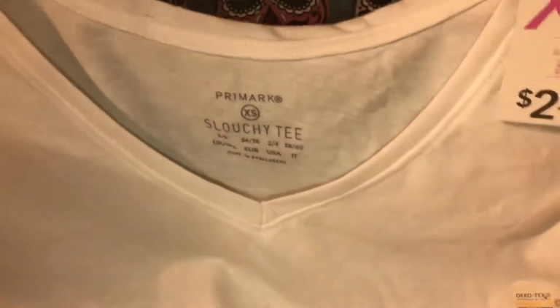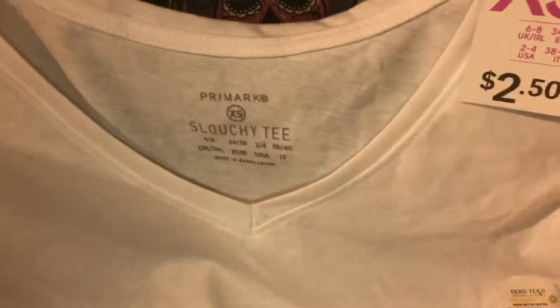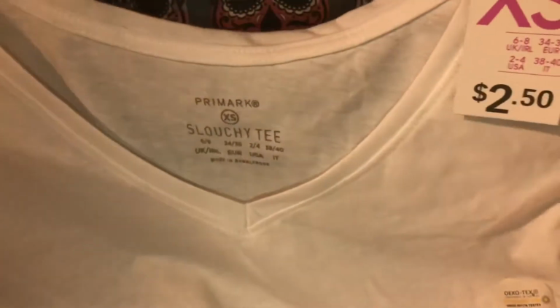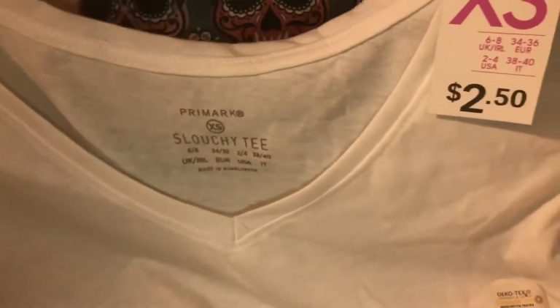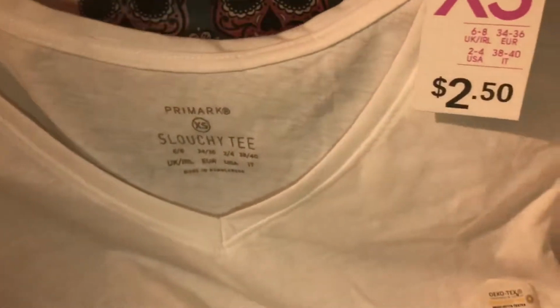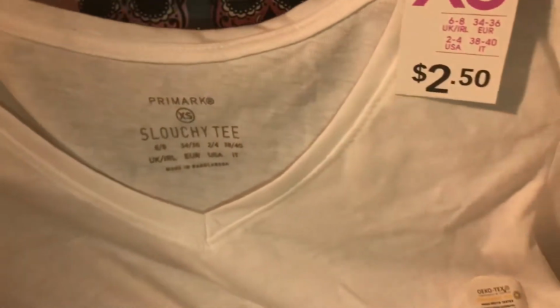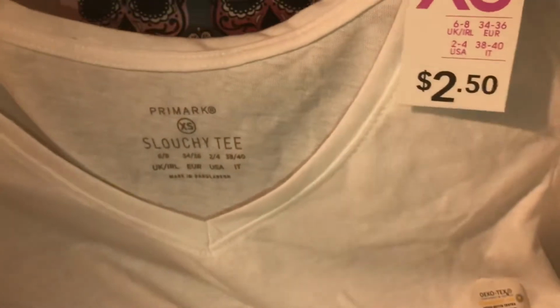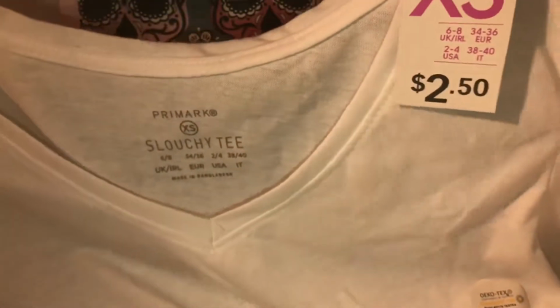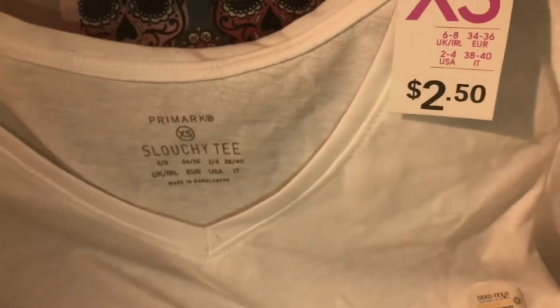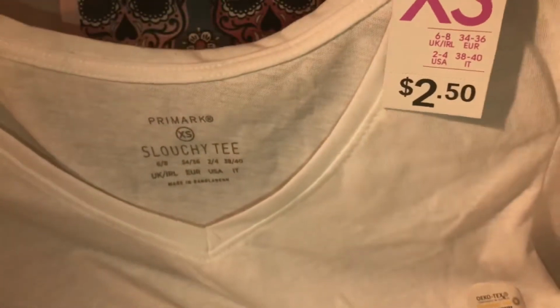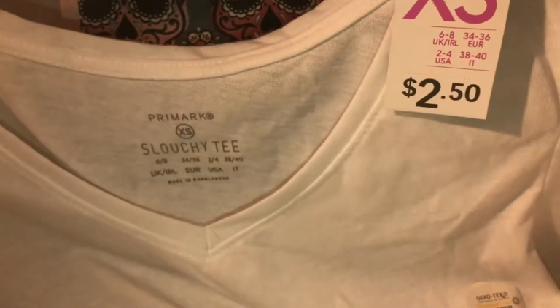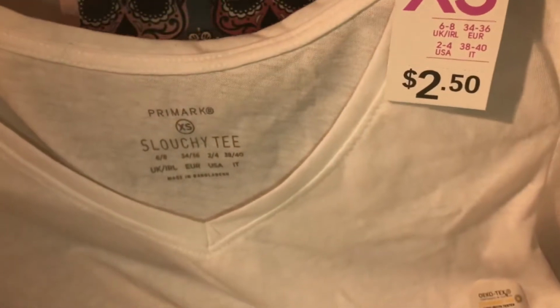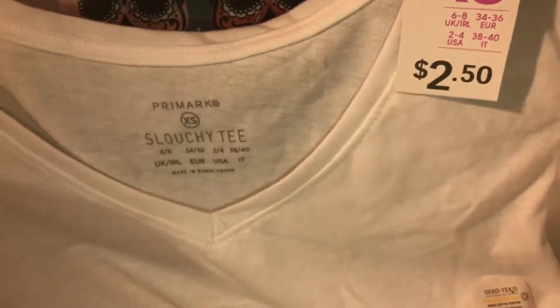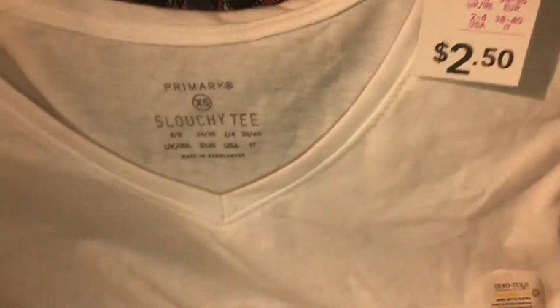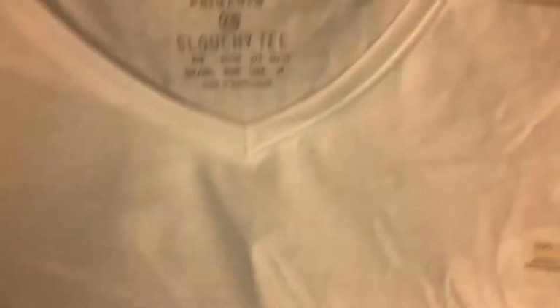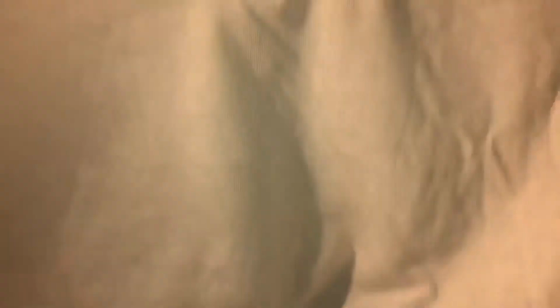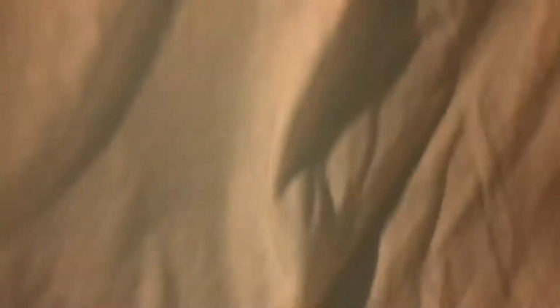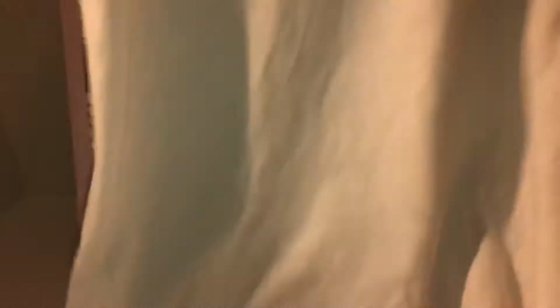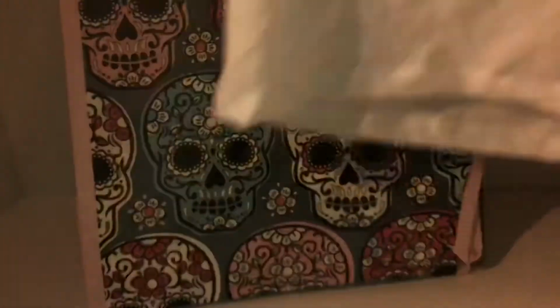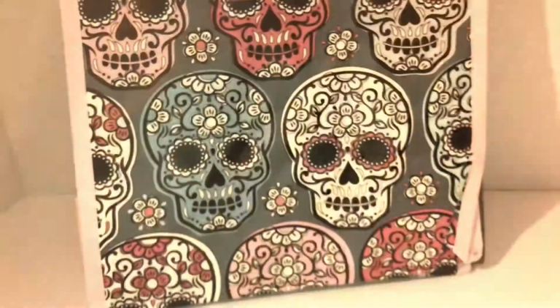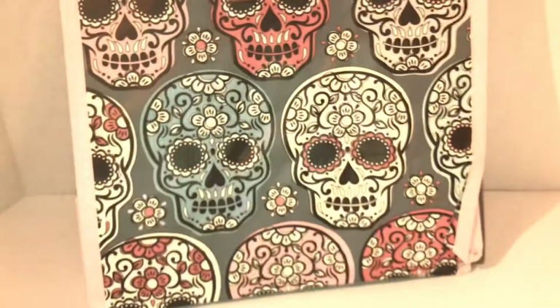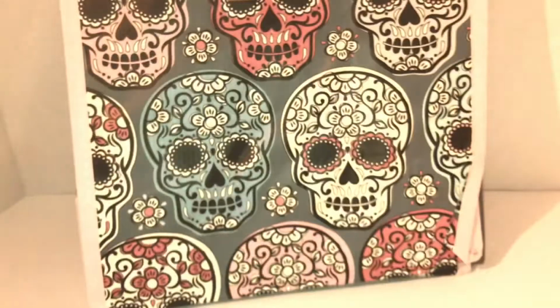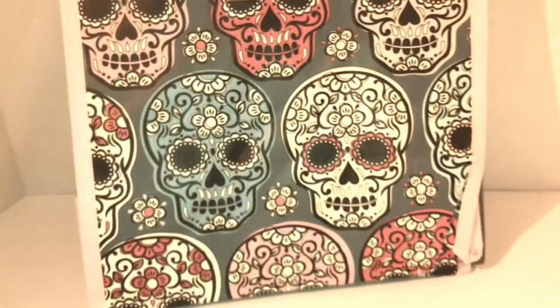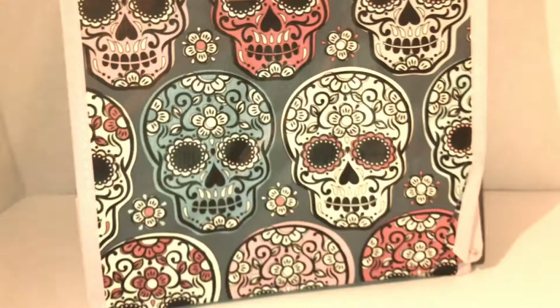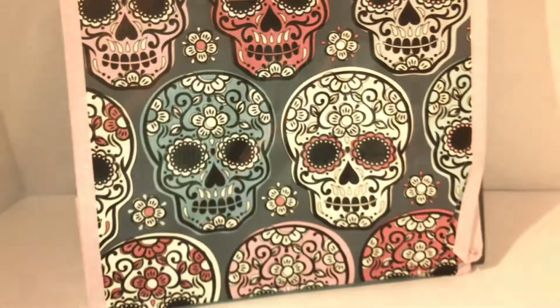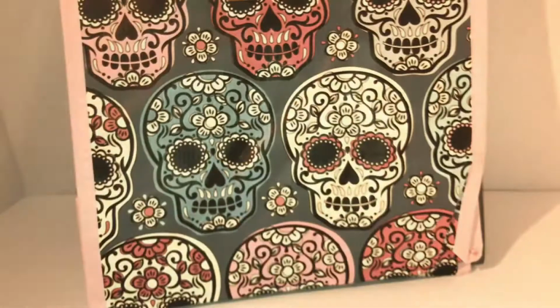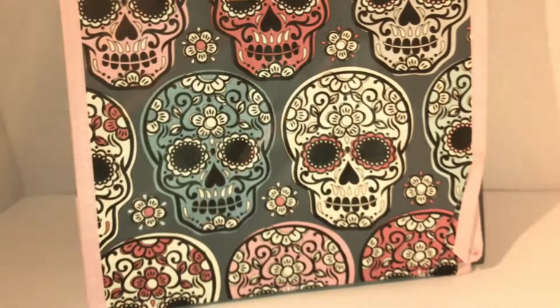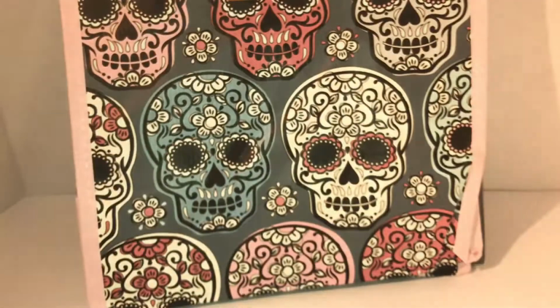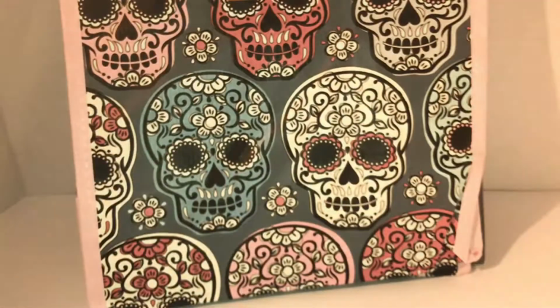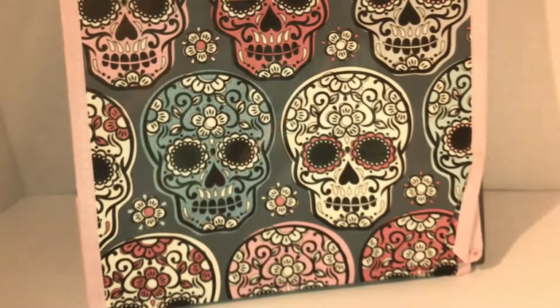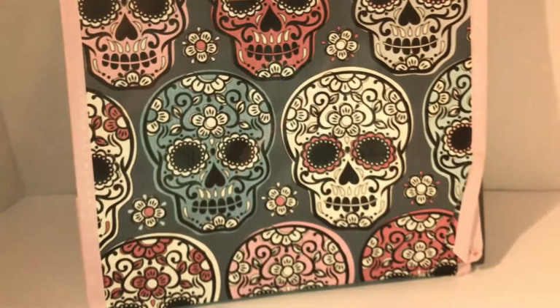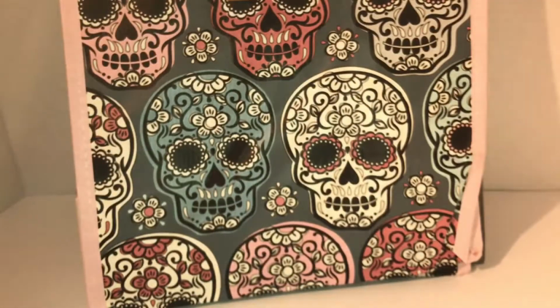Then at Primark I picked up this slouchy tee — it's like a nice comfortable t-shirt for $2.50, and they have a lot of clearance at Primark.